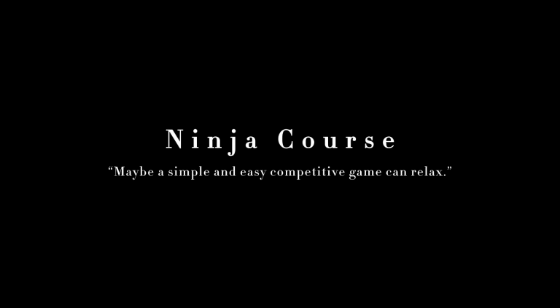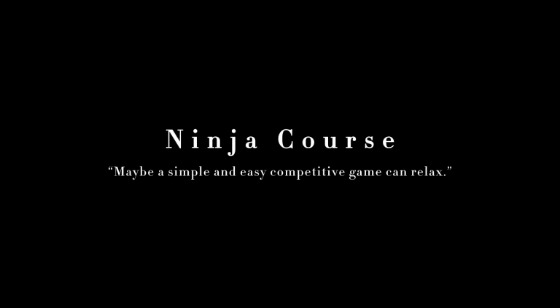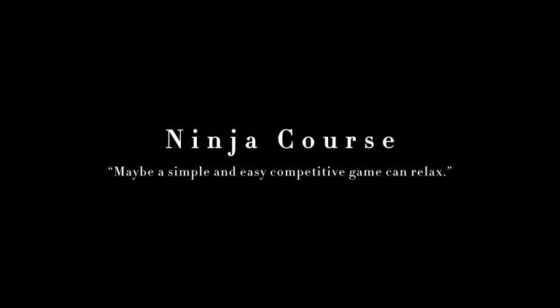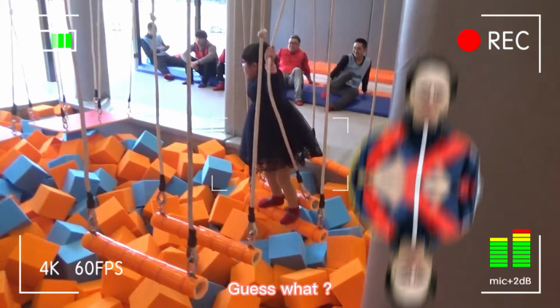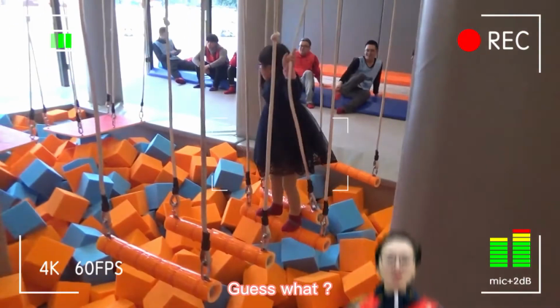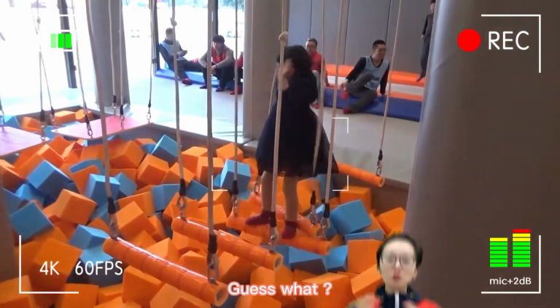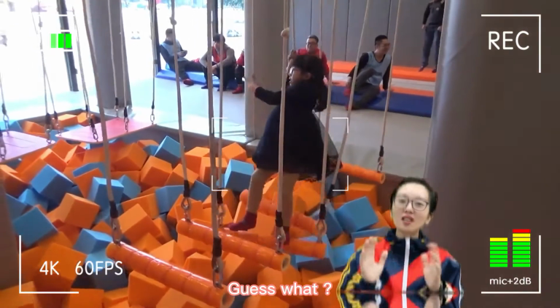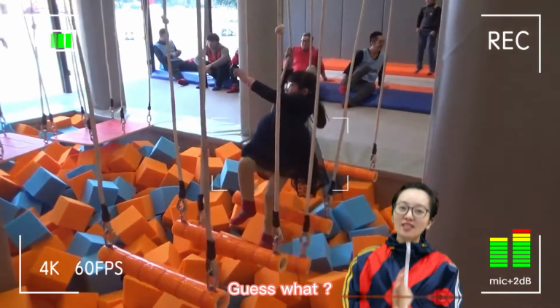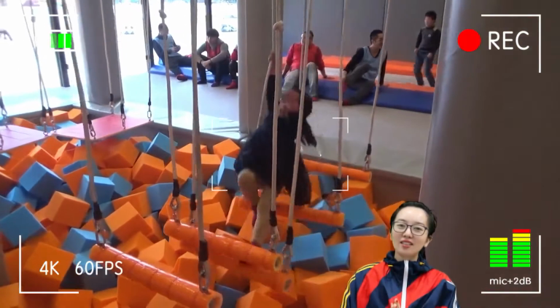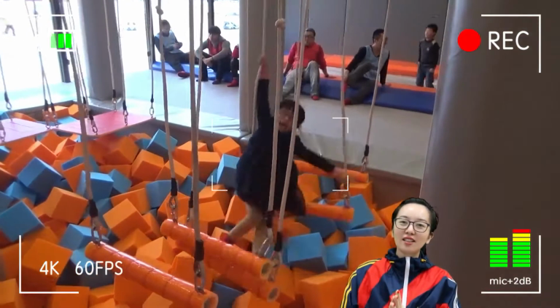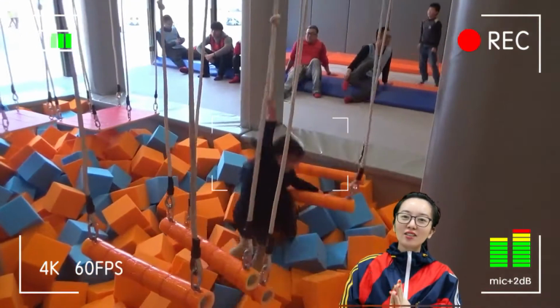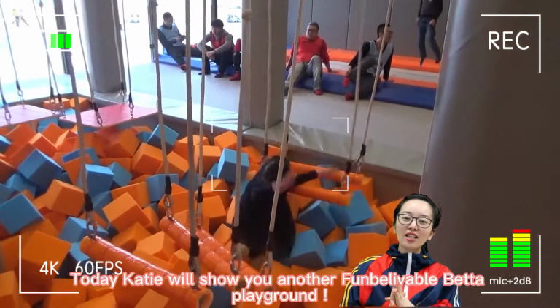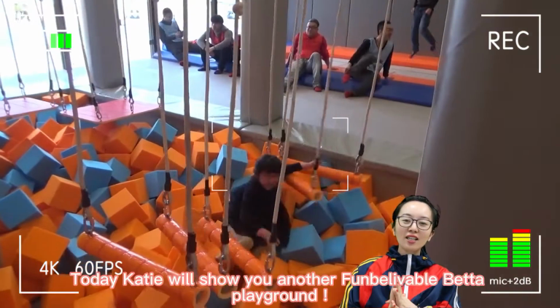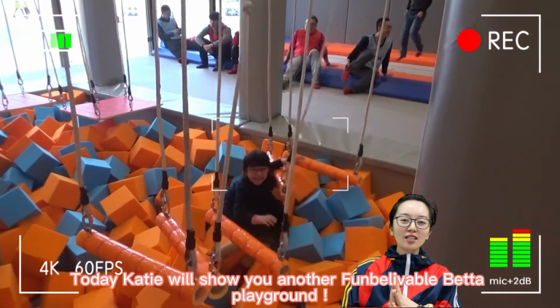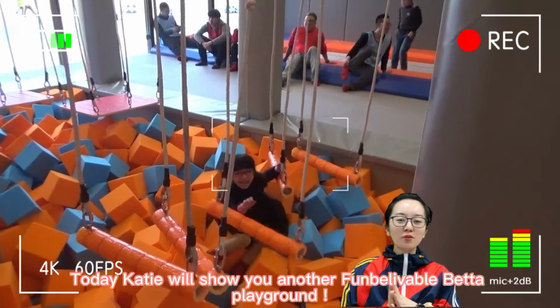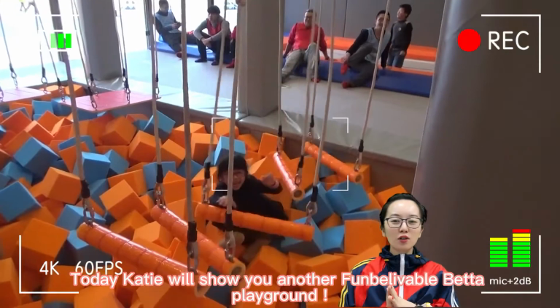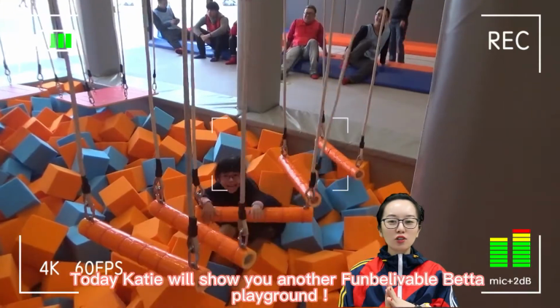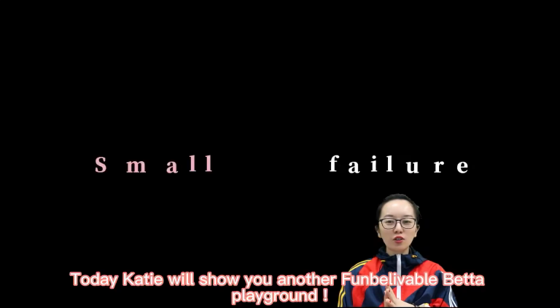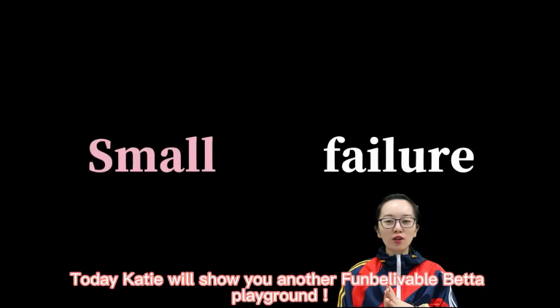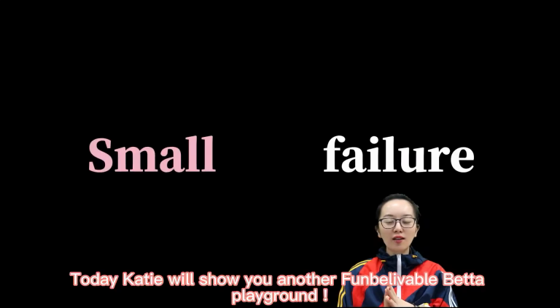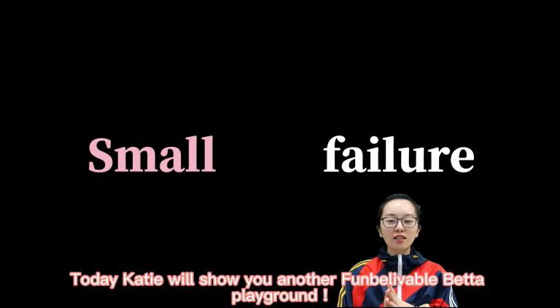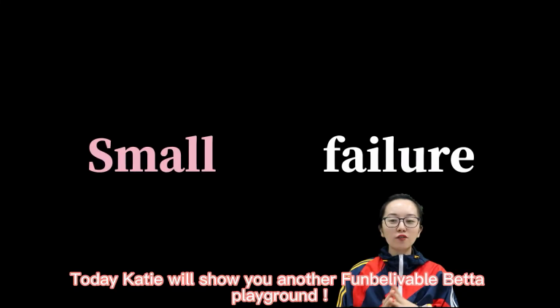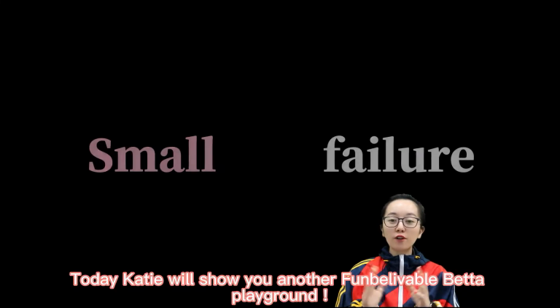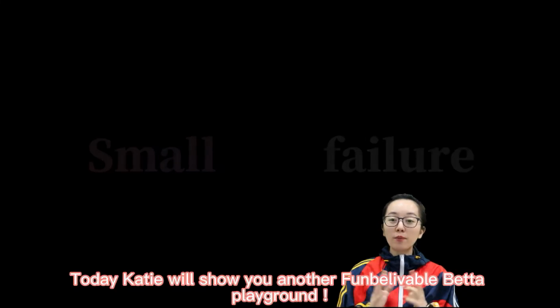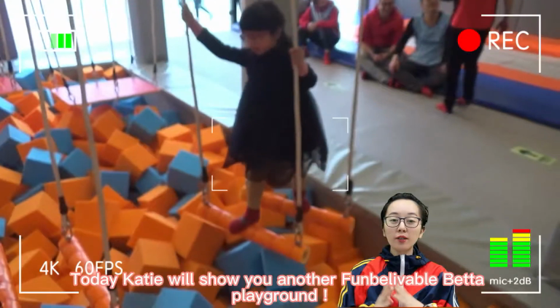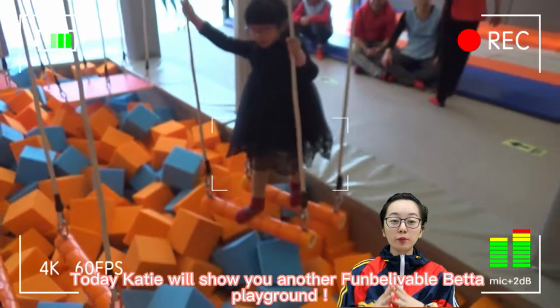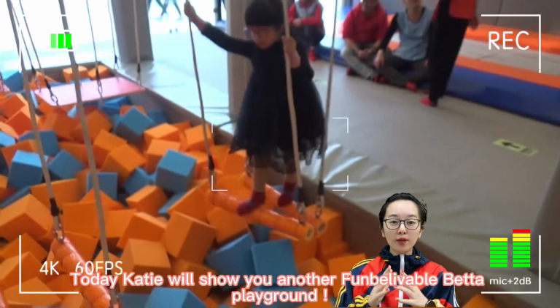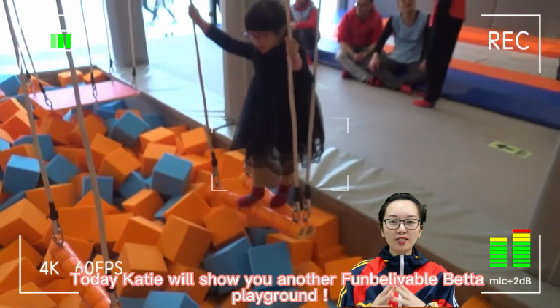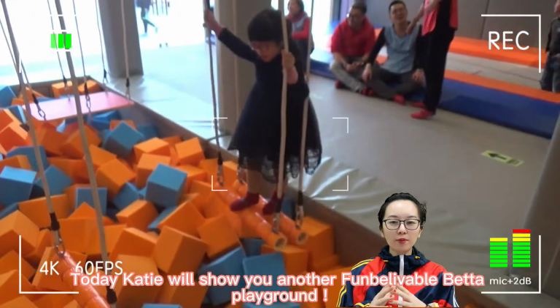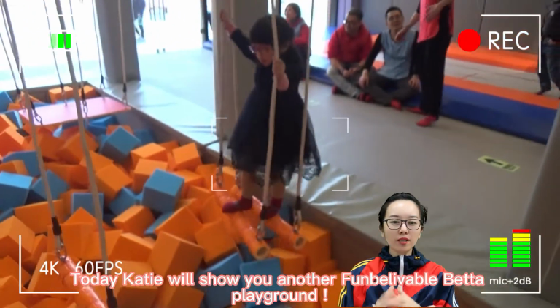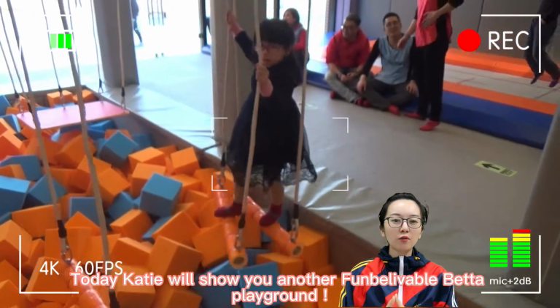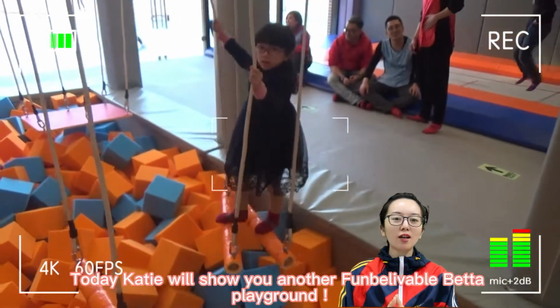Guess what? Today KT will show you another fun, believable, better playground.